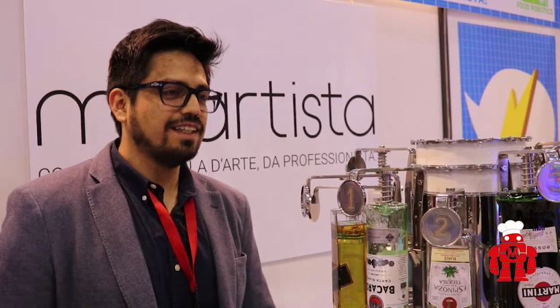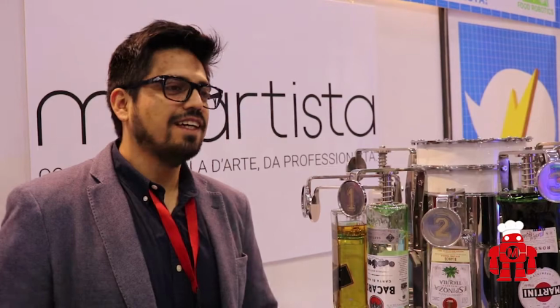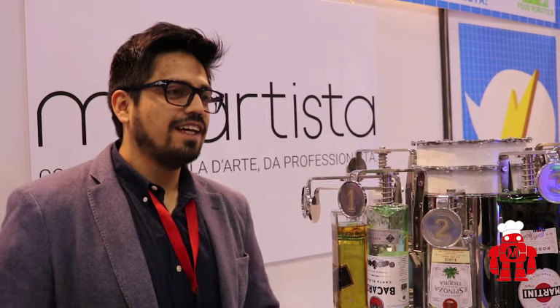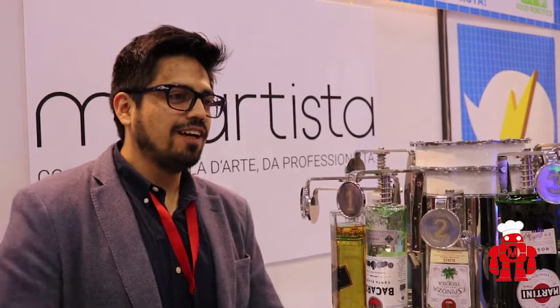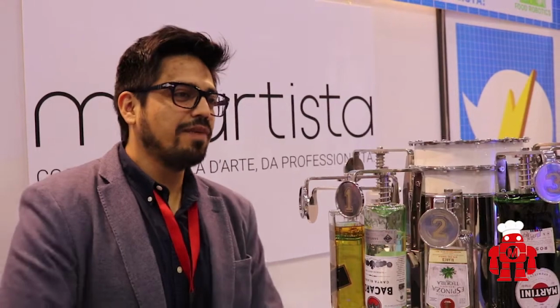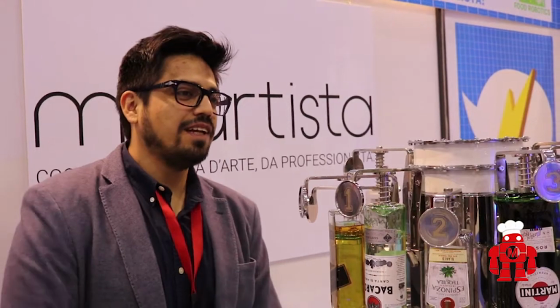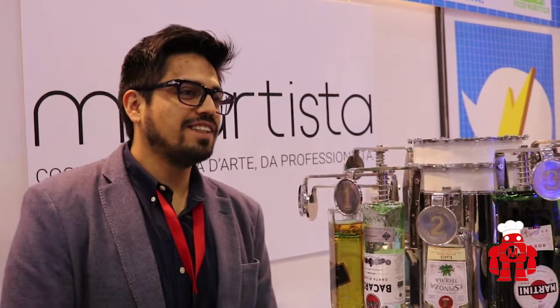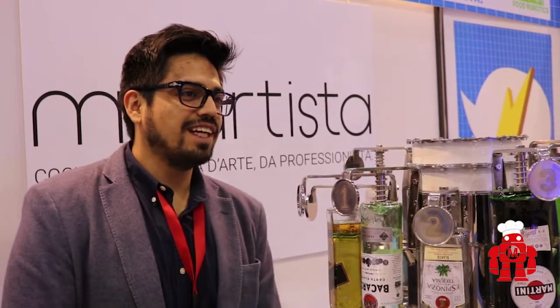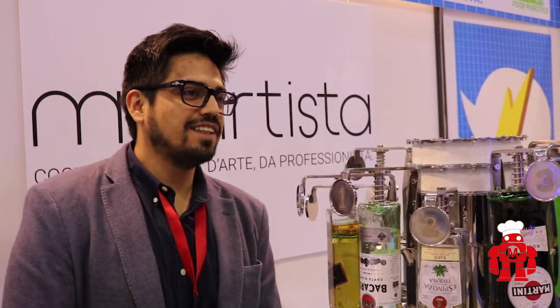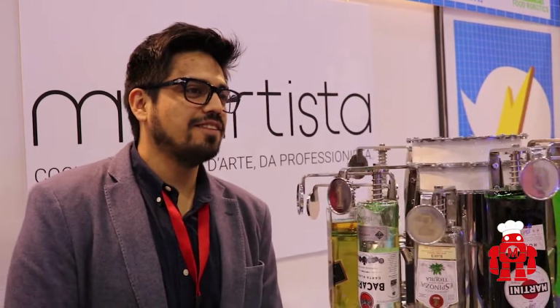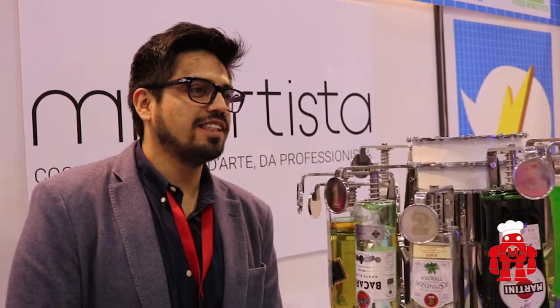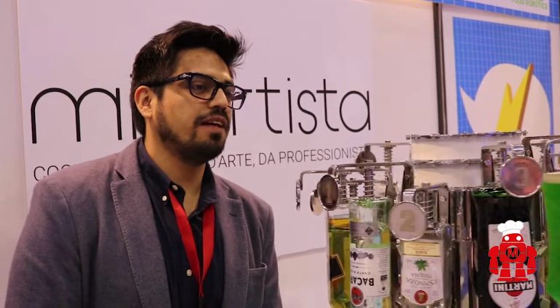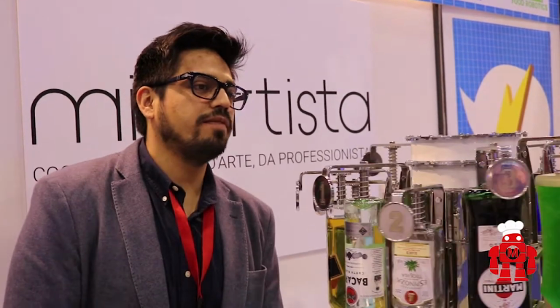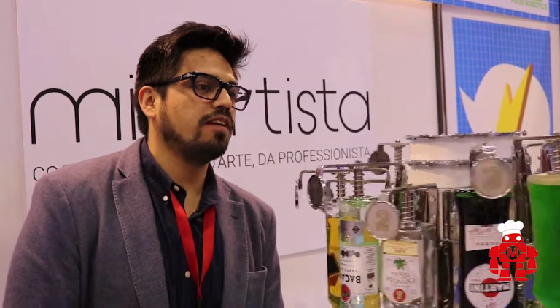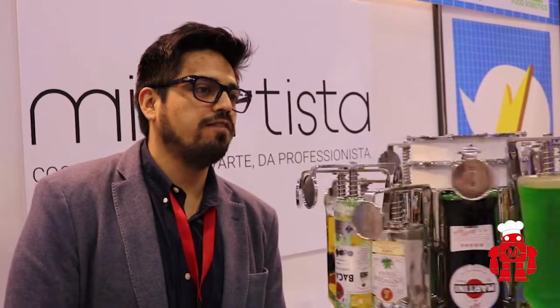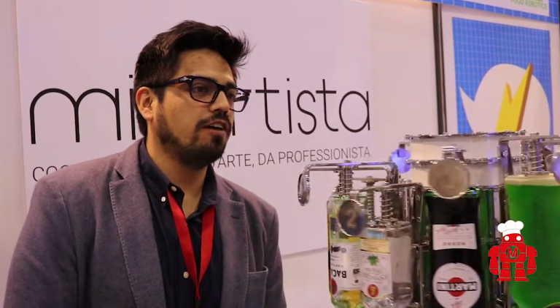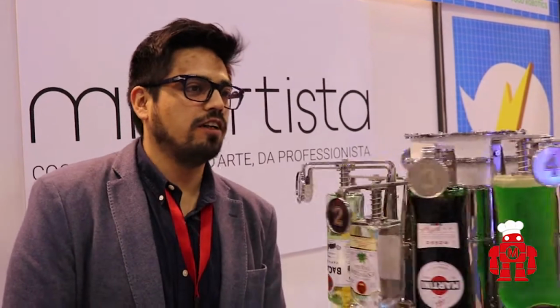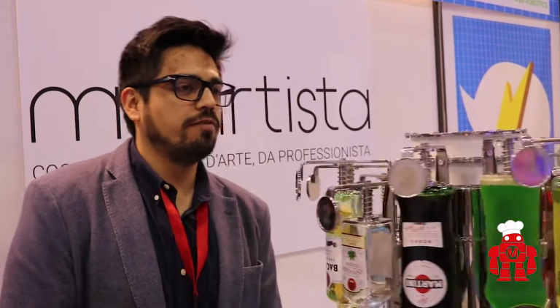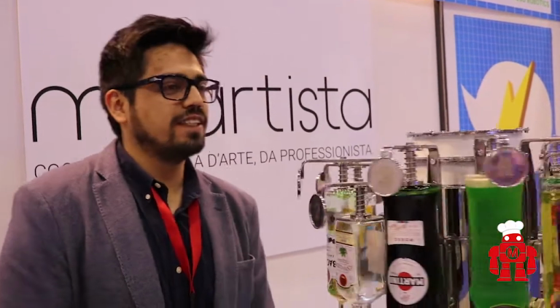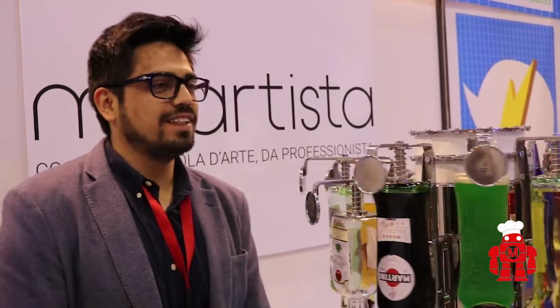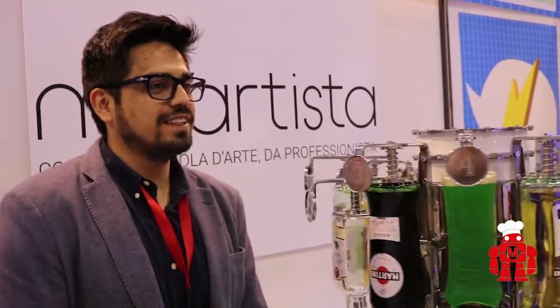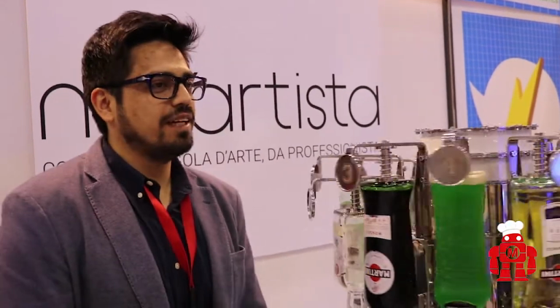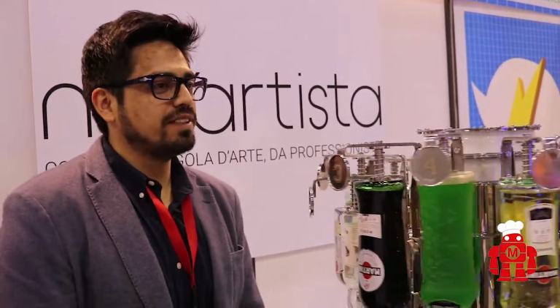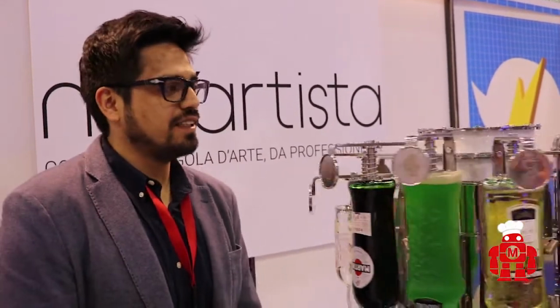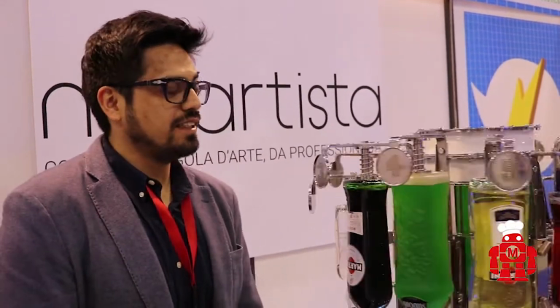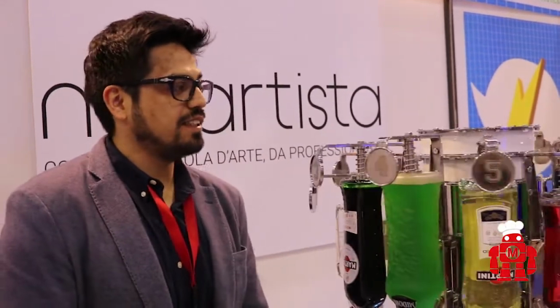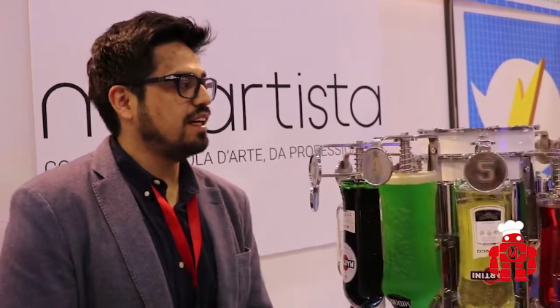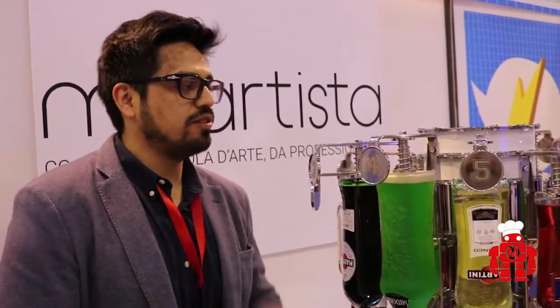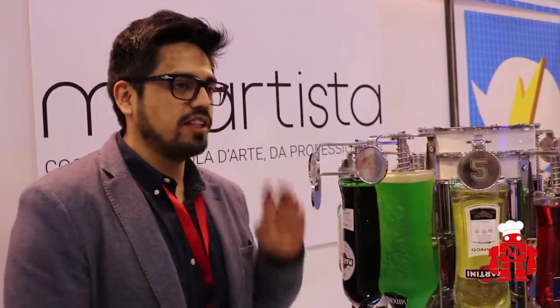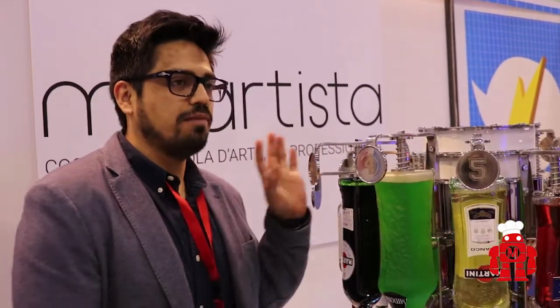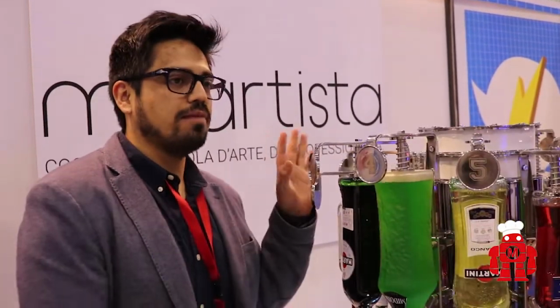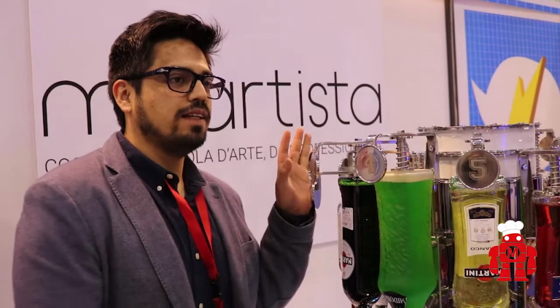Hello, my name is Dante Cruz. I am the co-founder of MixArtista. MixArtista is a robotic barman.